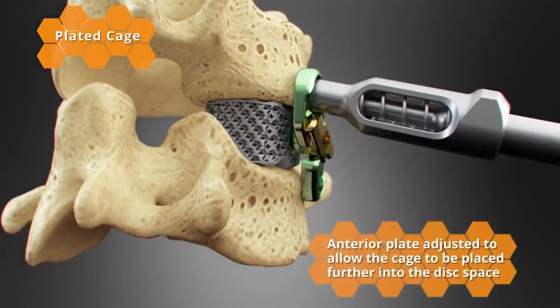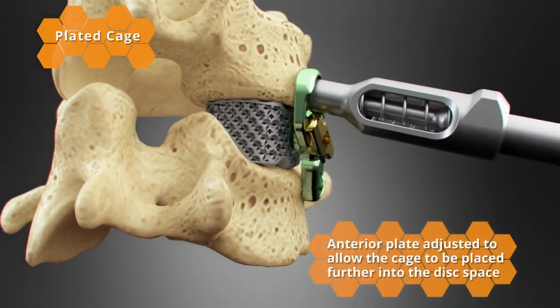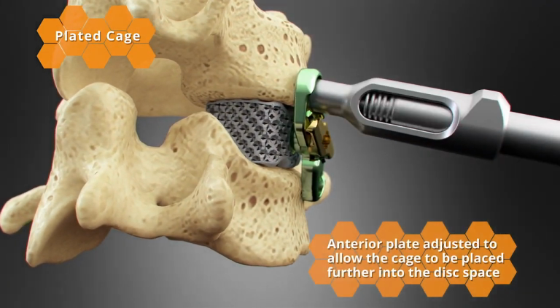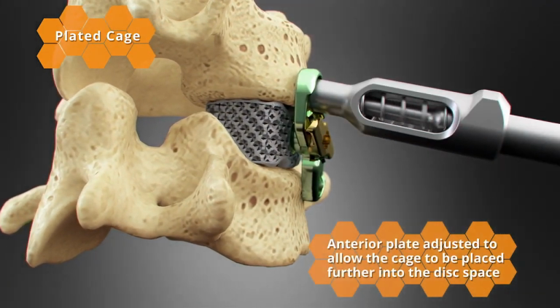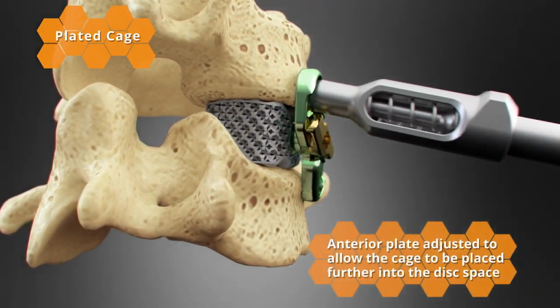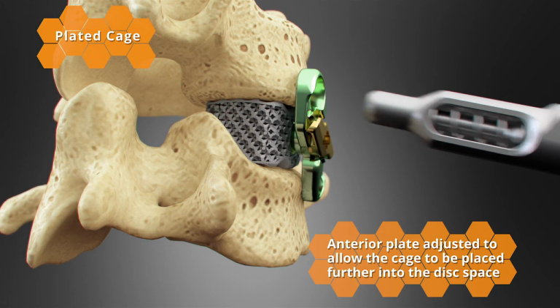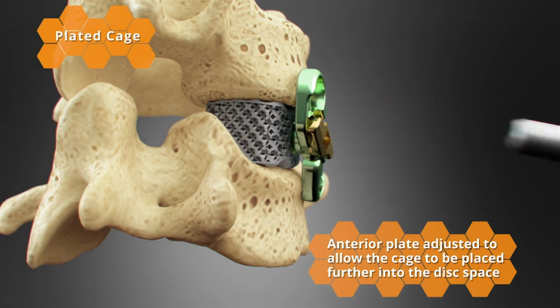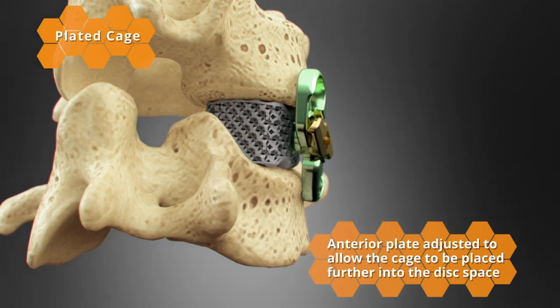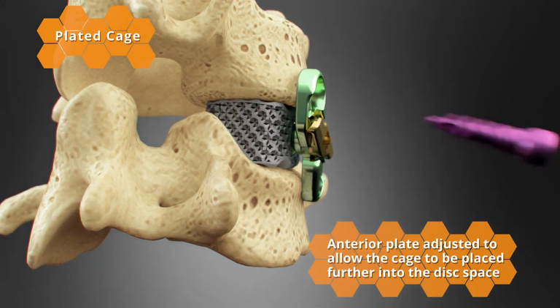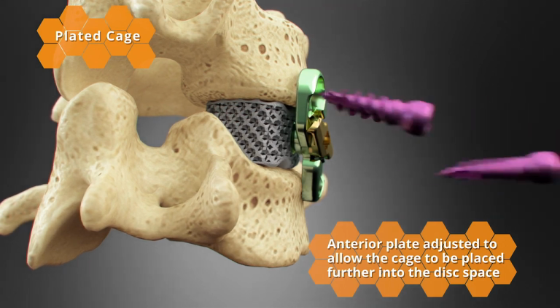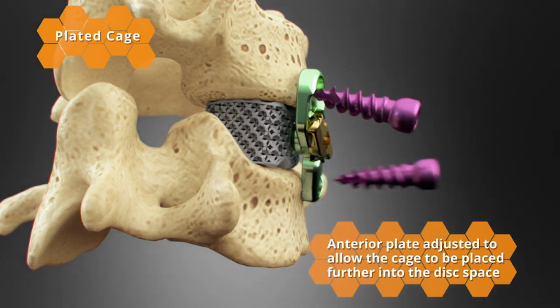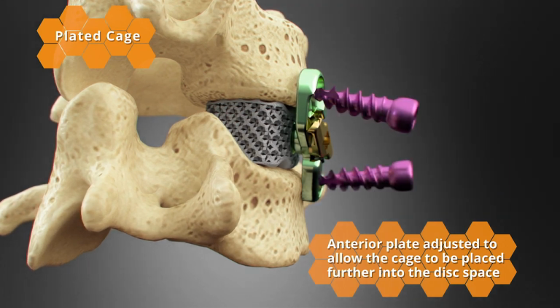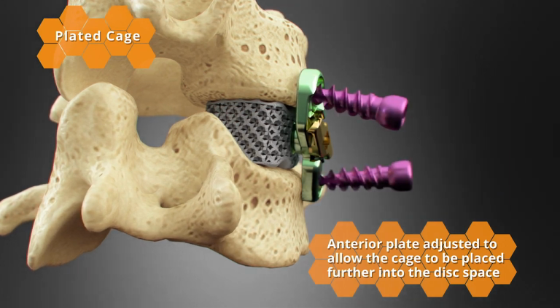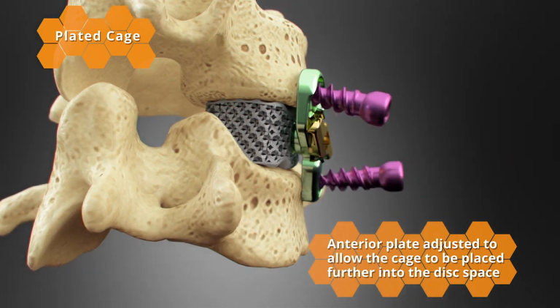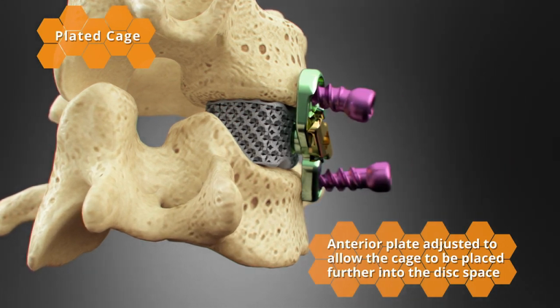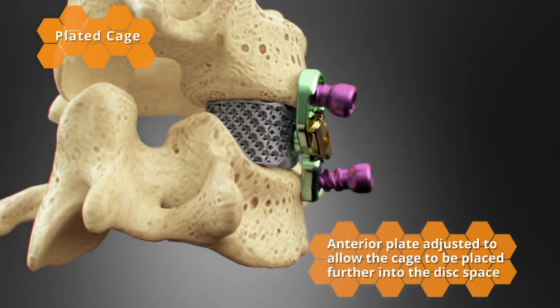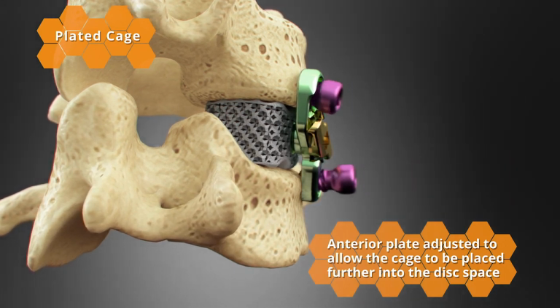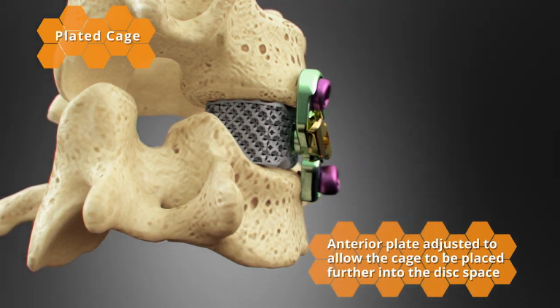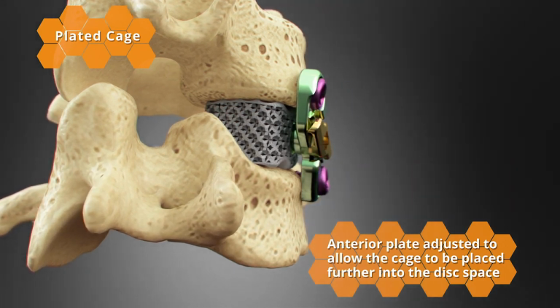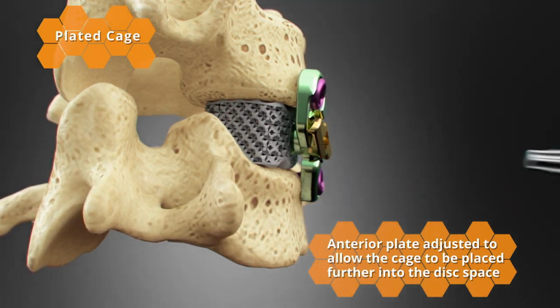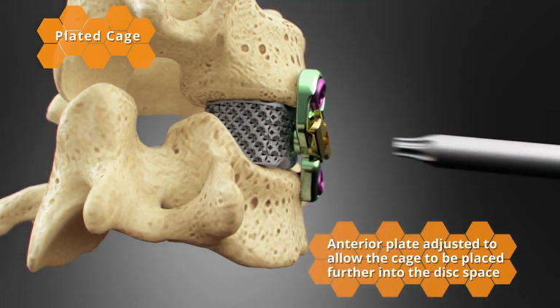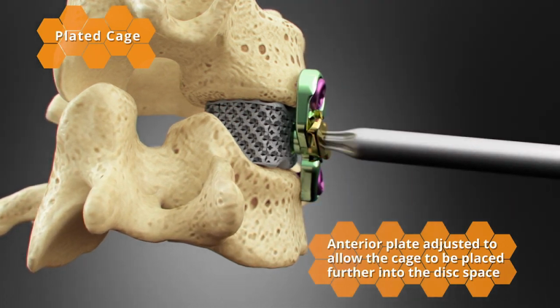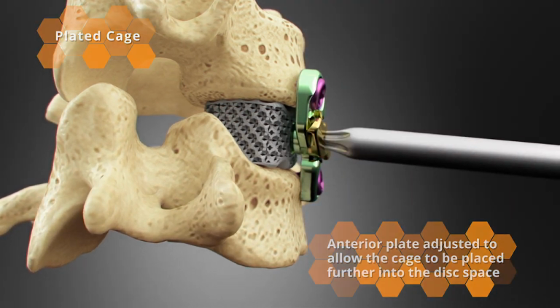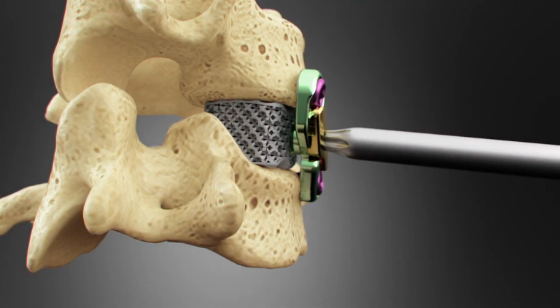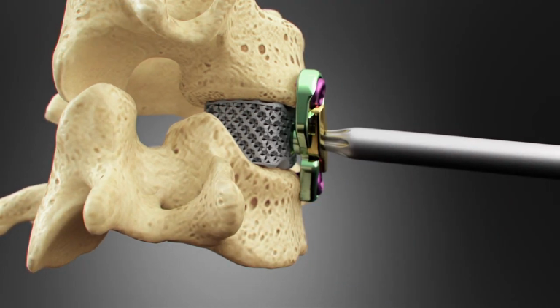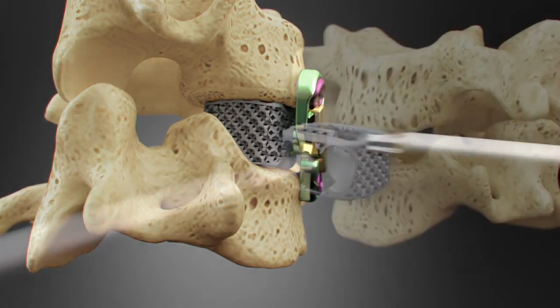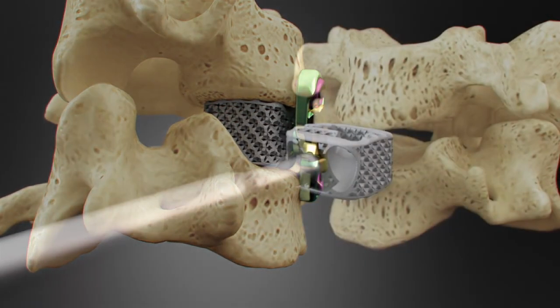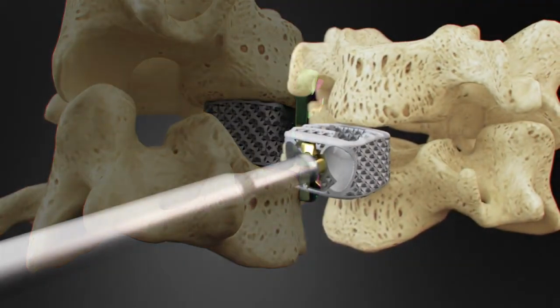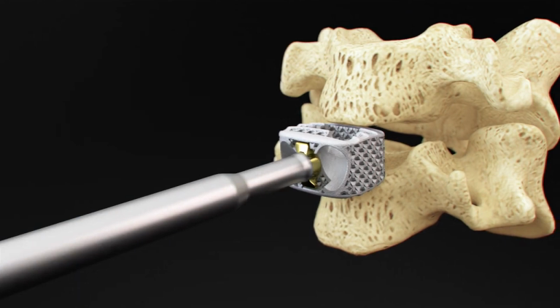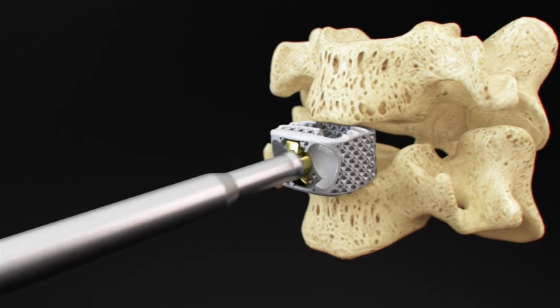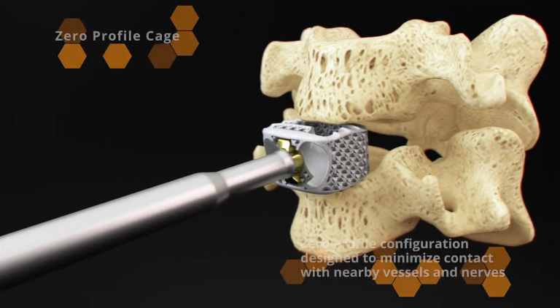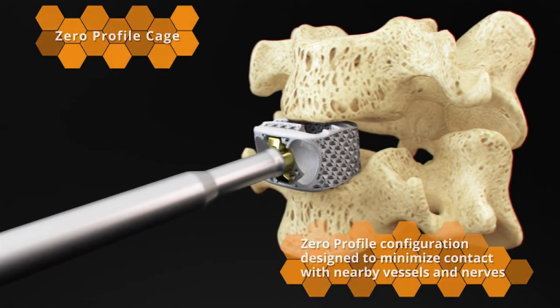Streamlined instrumentation including various angled instruments accommodates a variety of anatomical conditions and approaches.